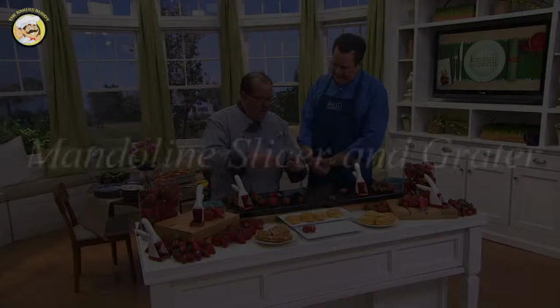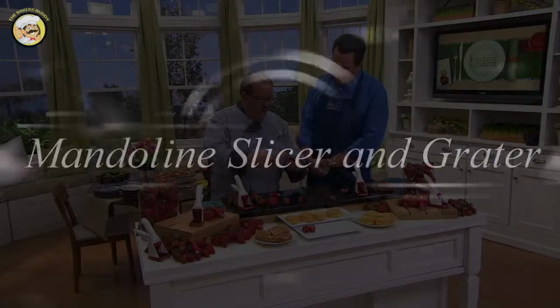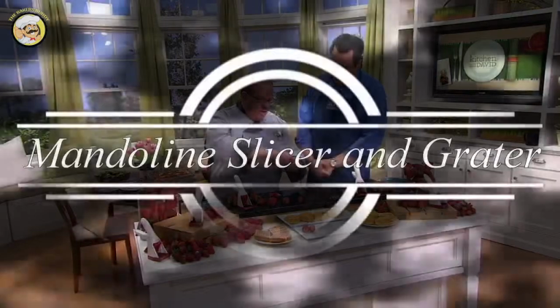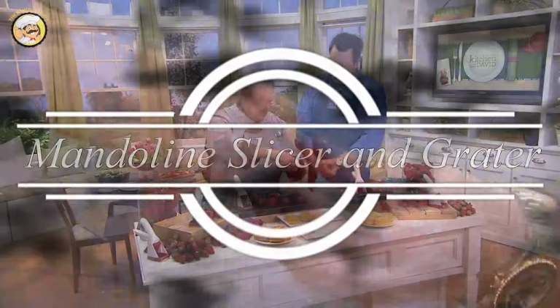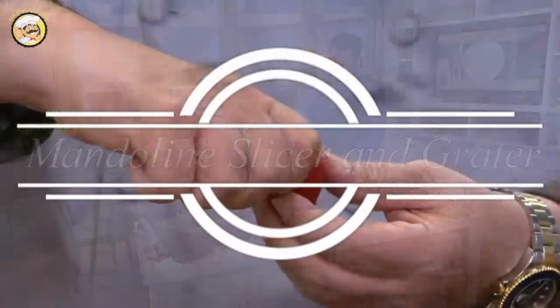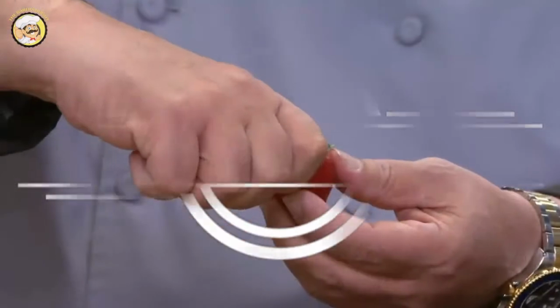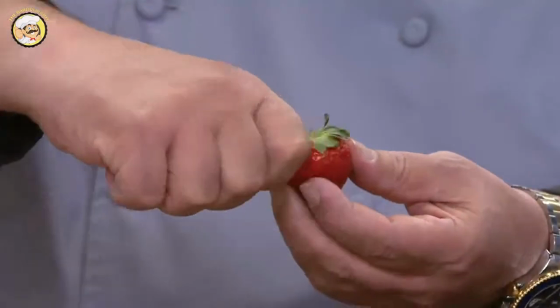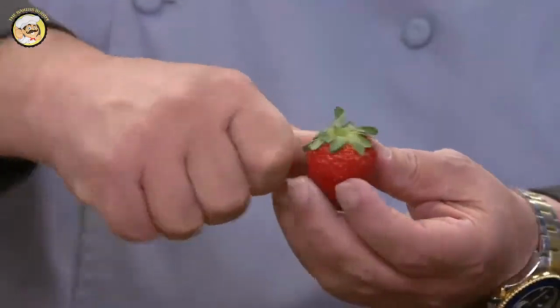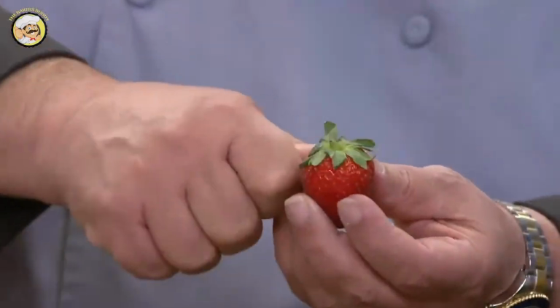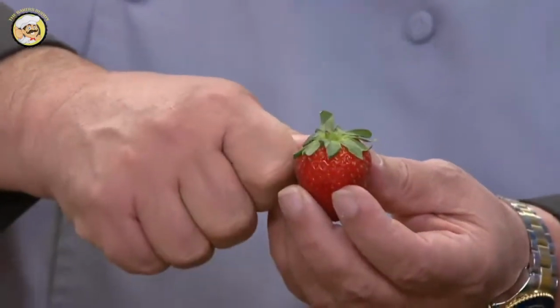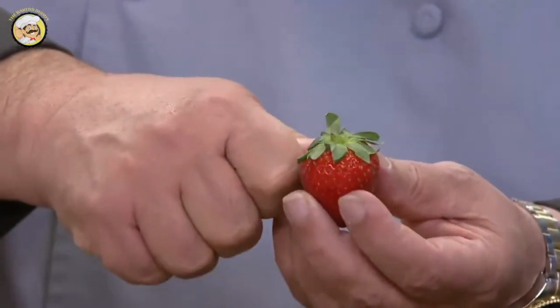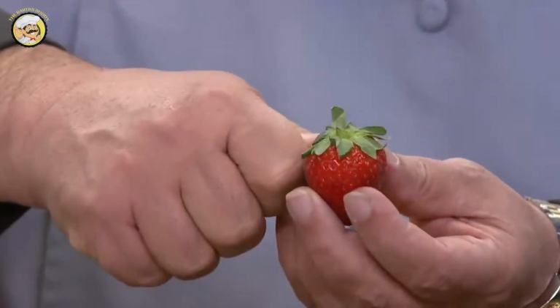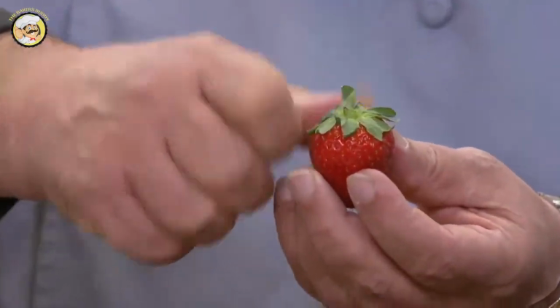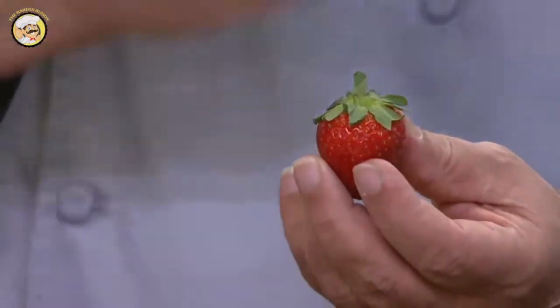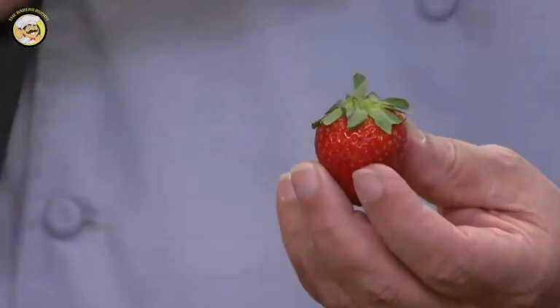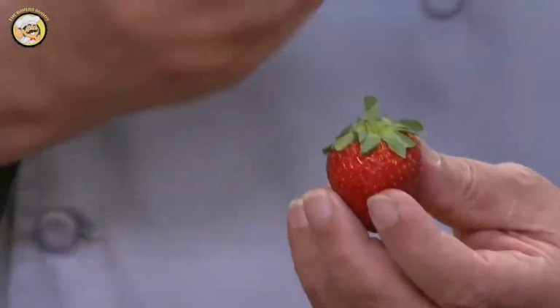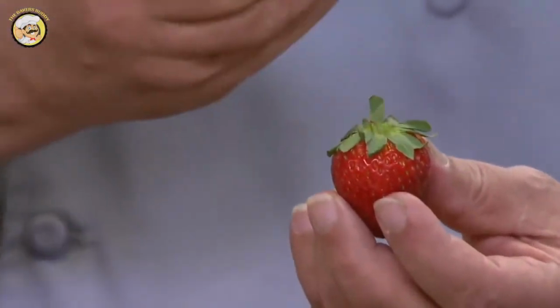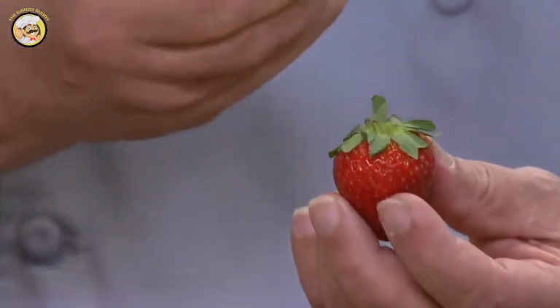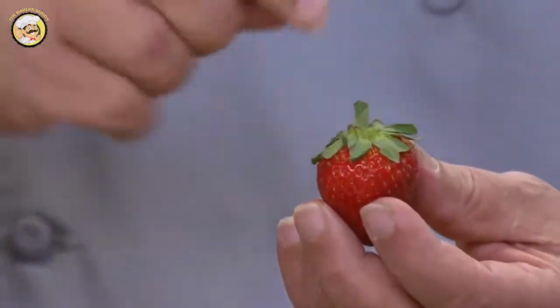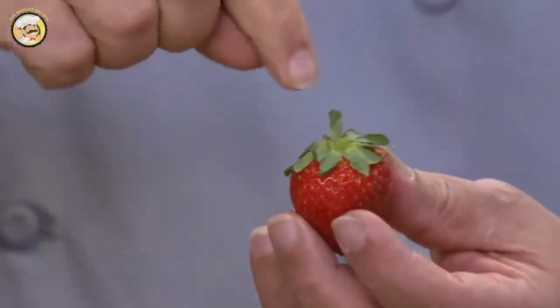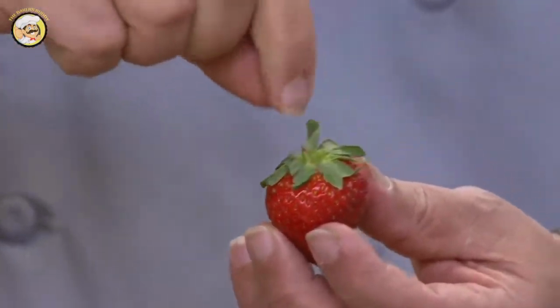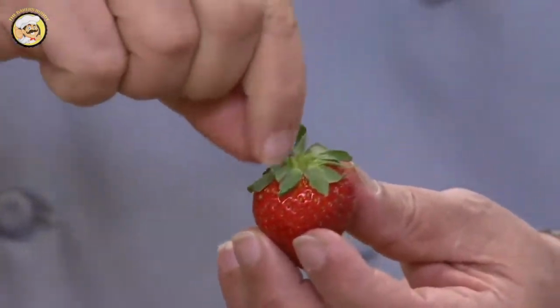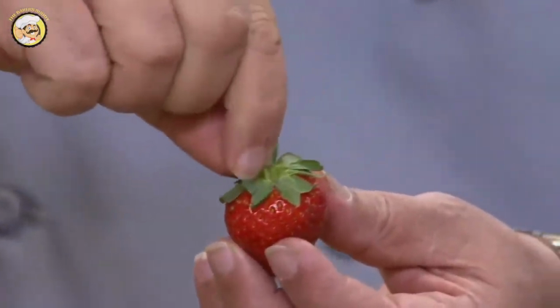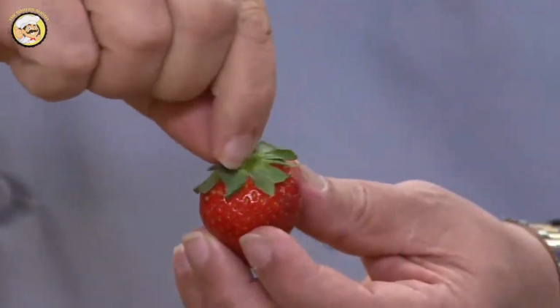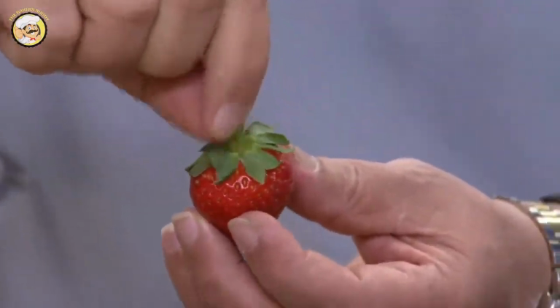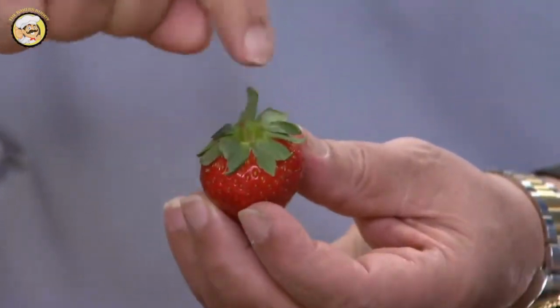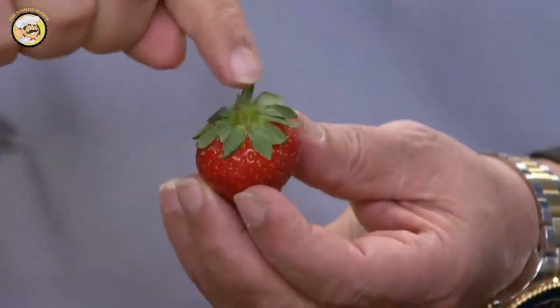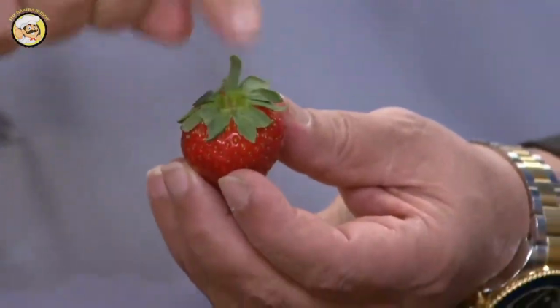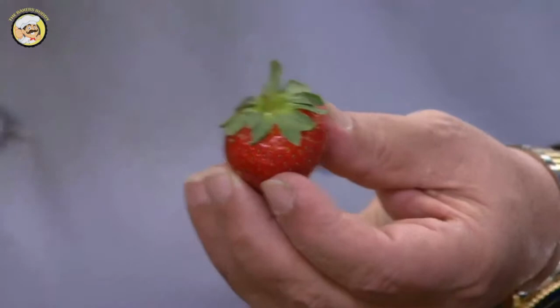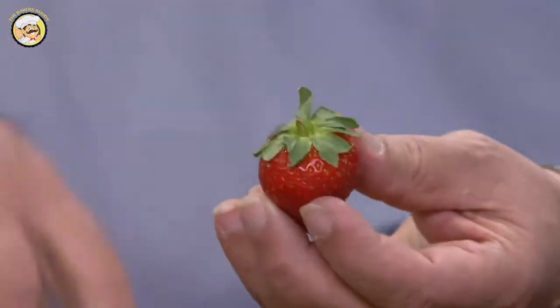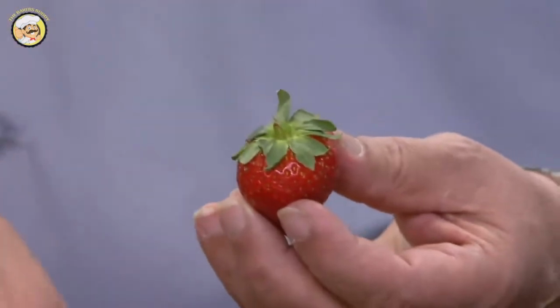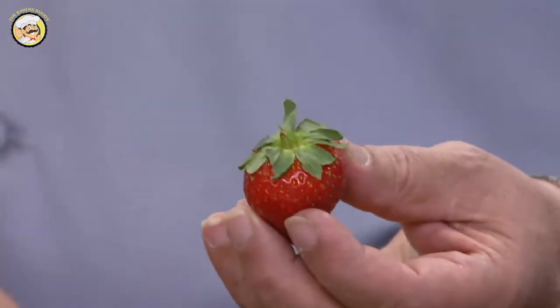At home, we take a paring knife and go like this across, and you lose so much of the strawberry. Well, all we want to do is really take out that stem.